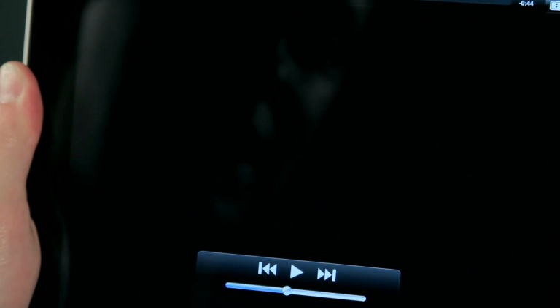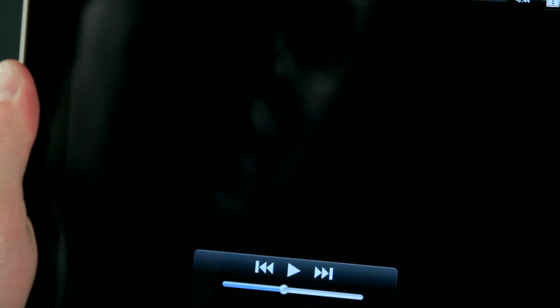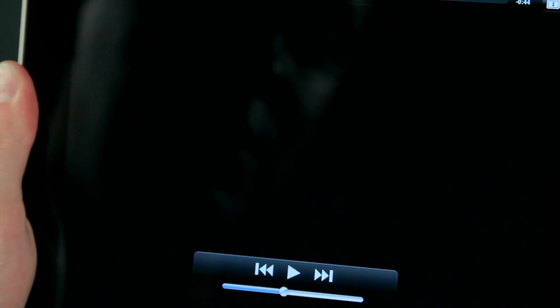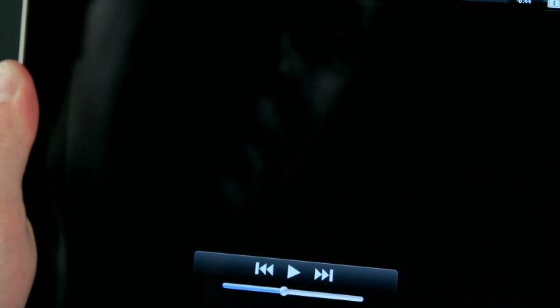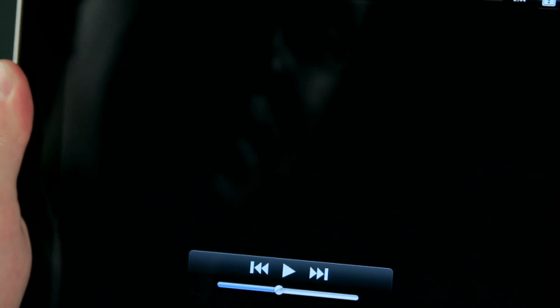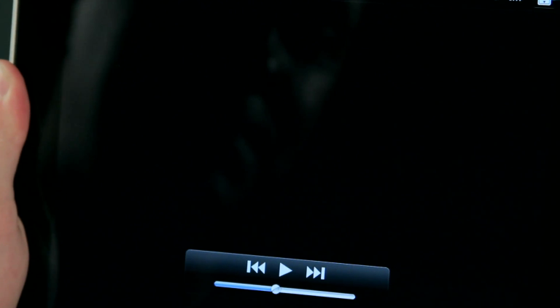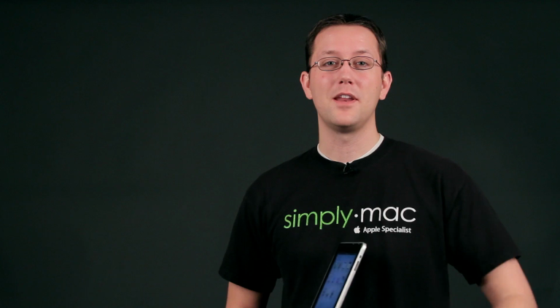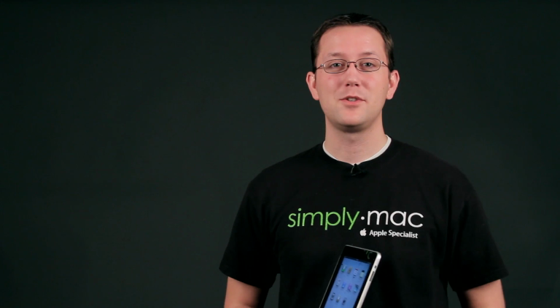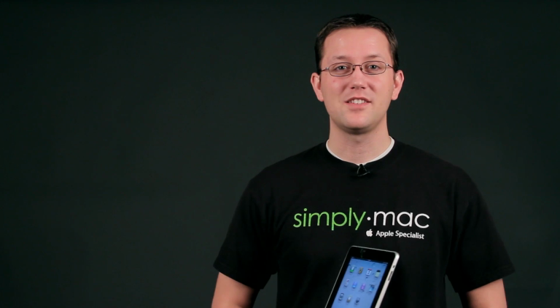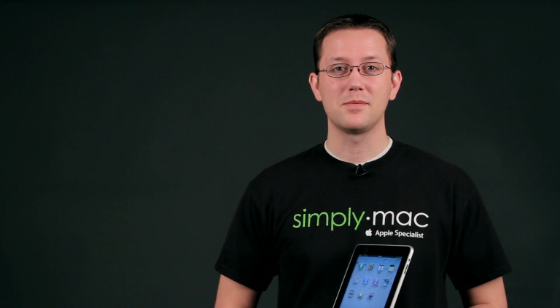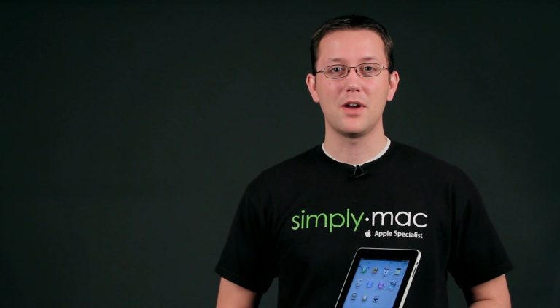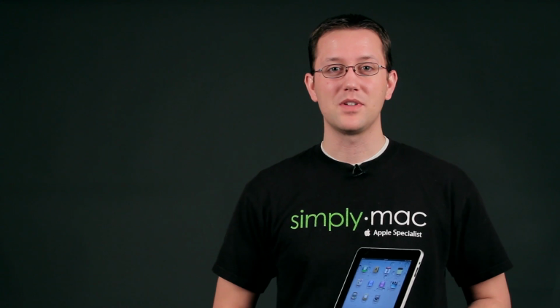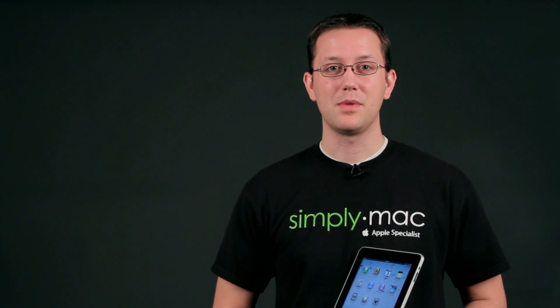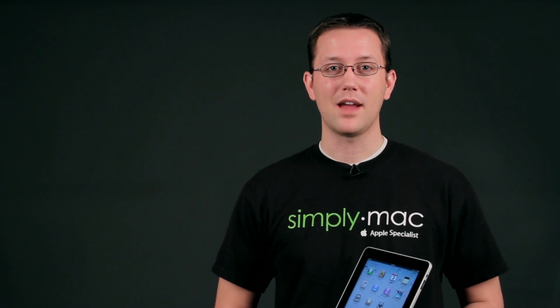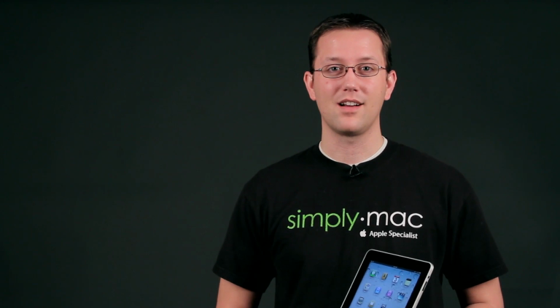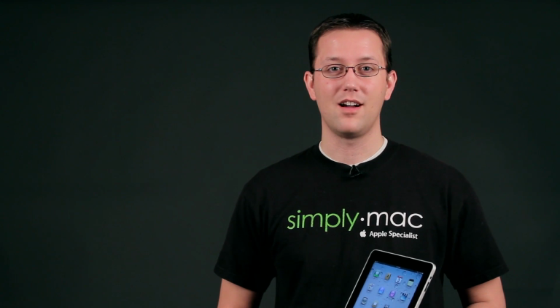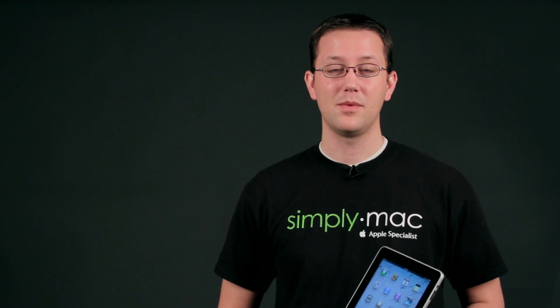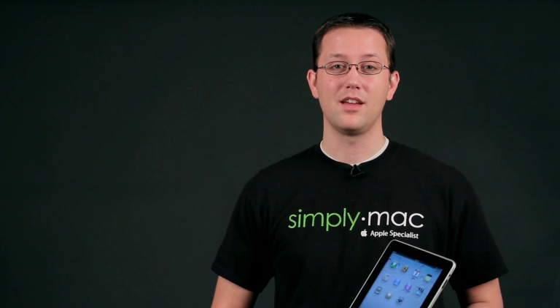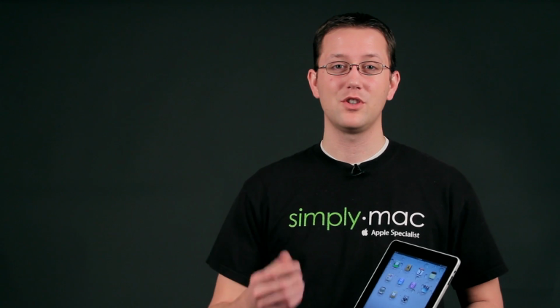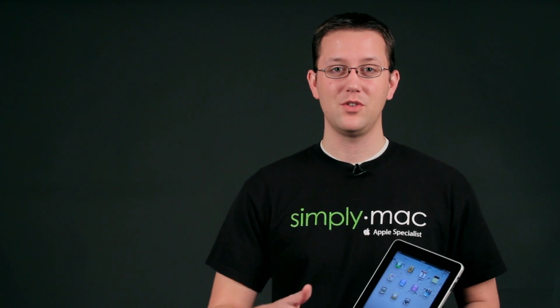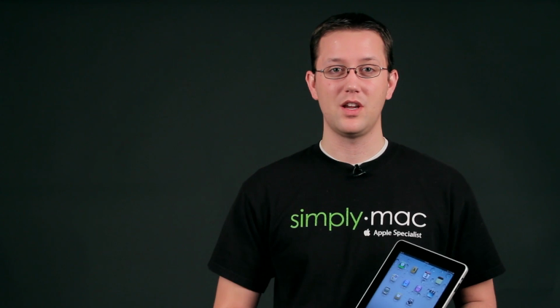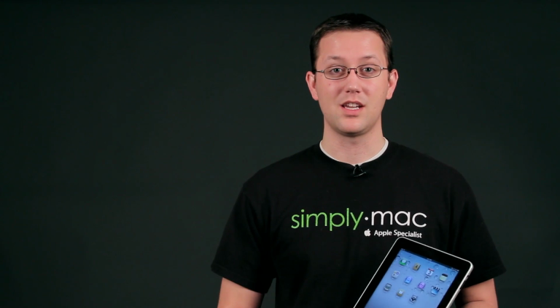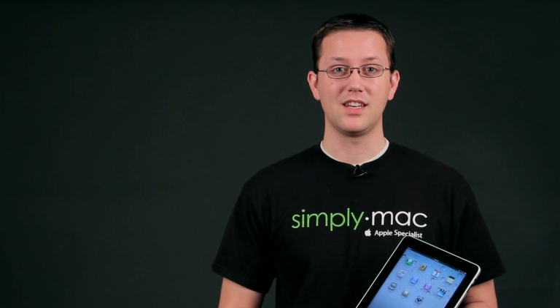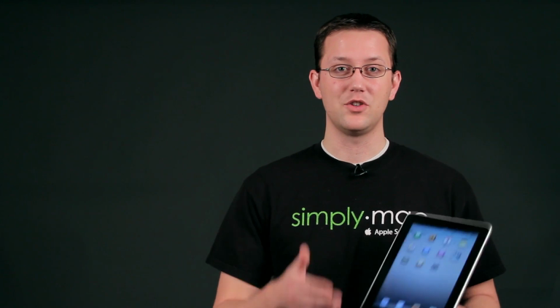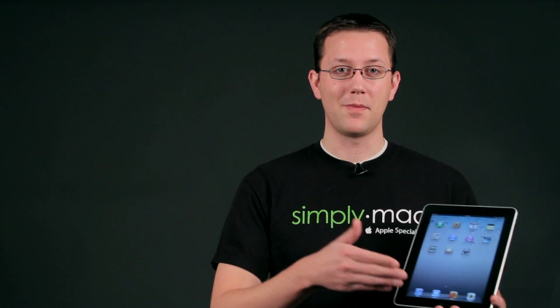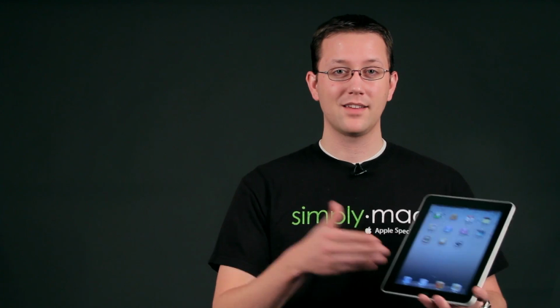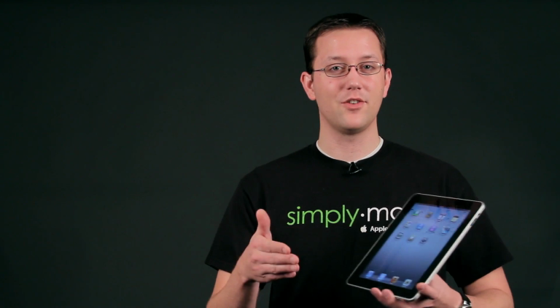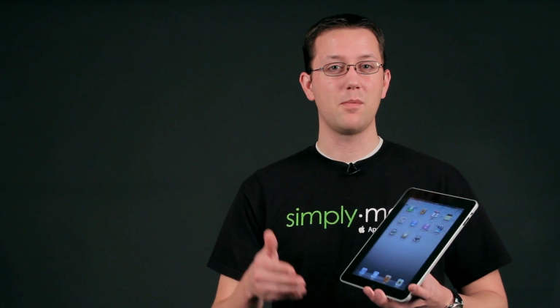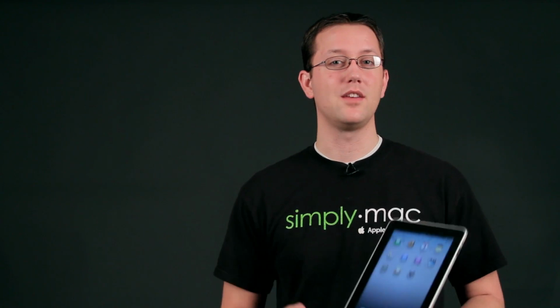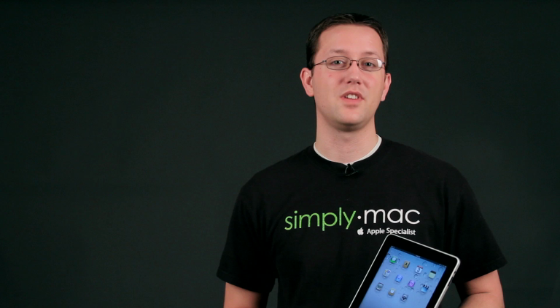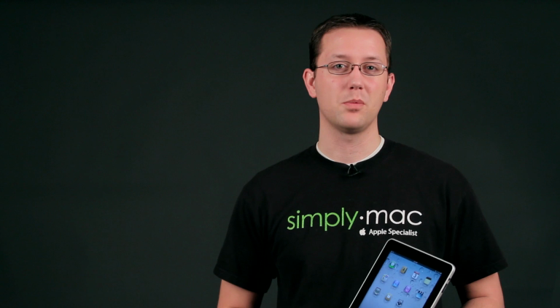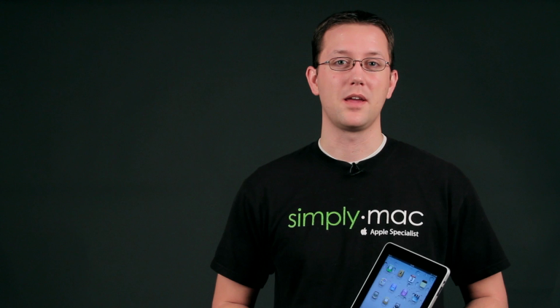And that's how you do it. My name is Chase Thompsonbaugh with SimplyMac.com, and I've just showed you how you can connect your Mac to your iPad using AirPlay.